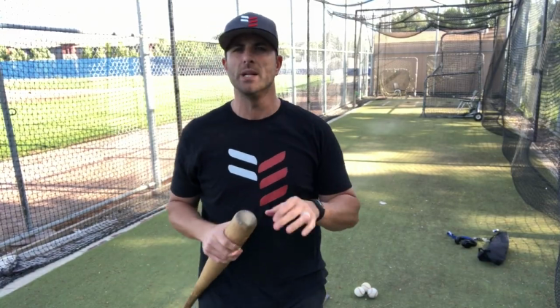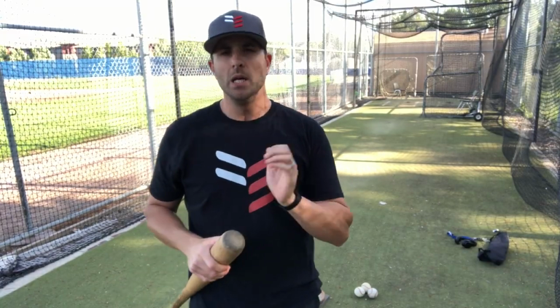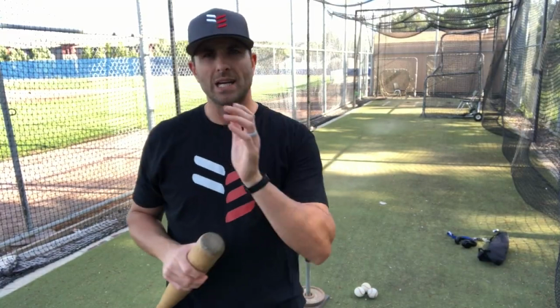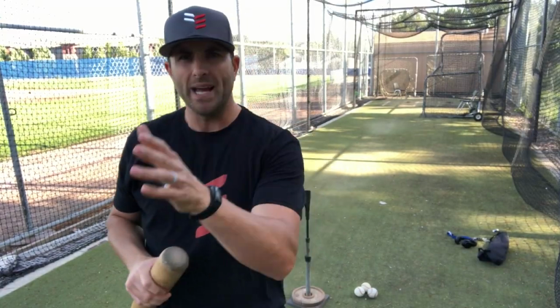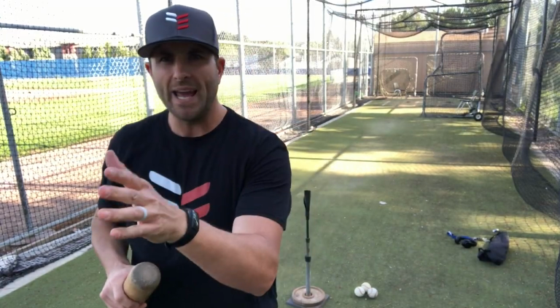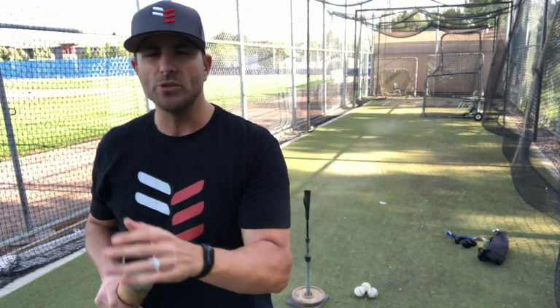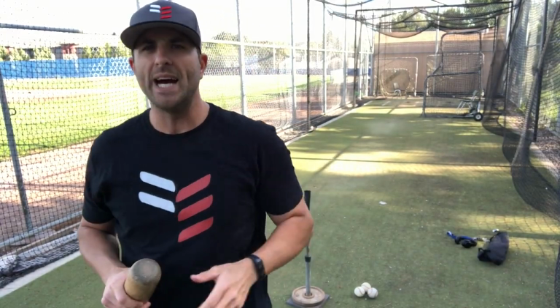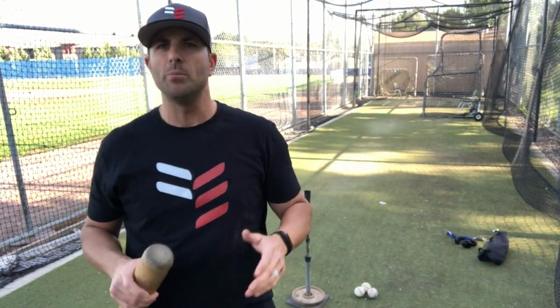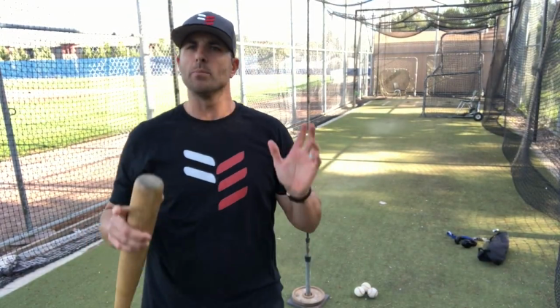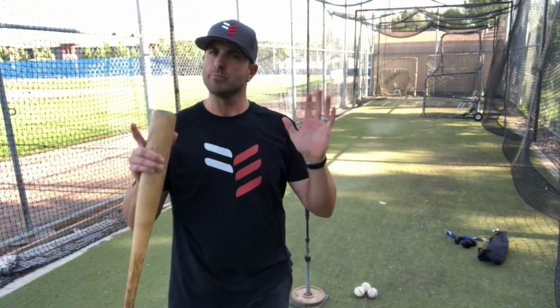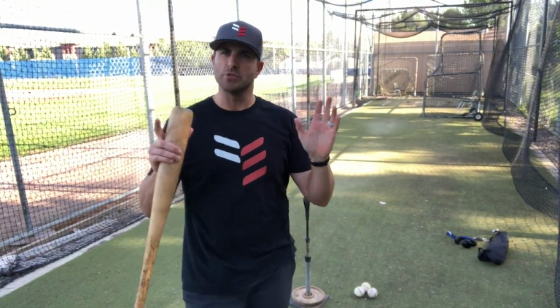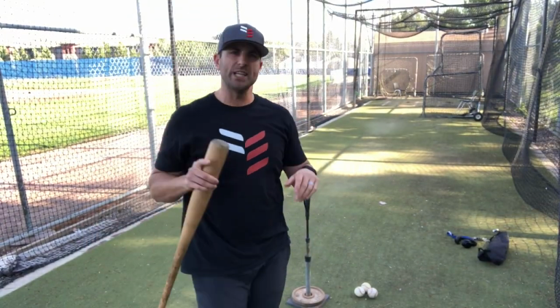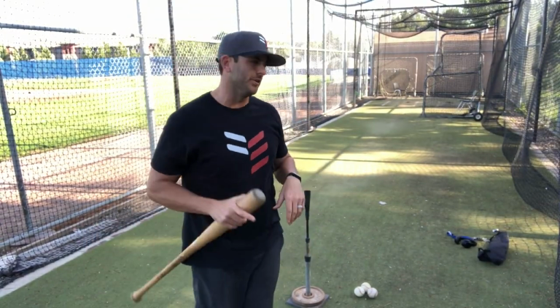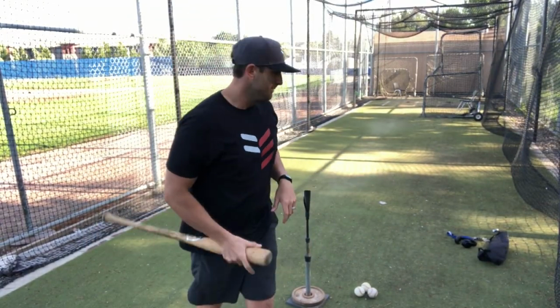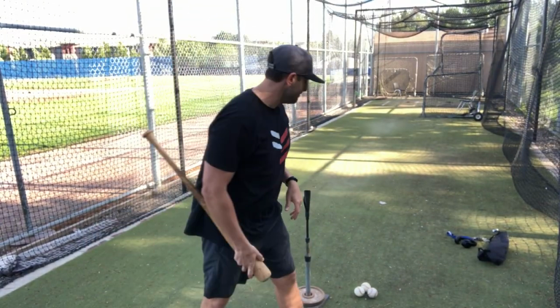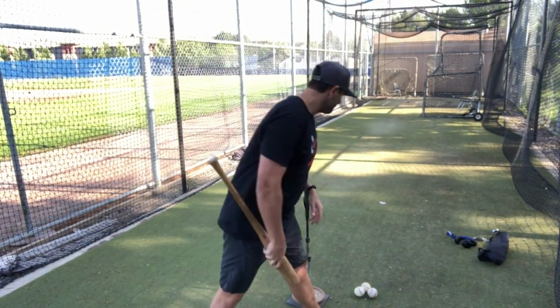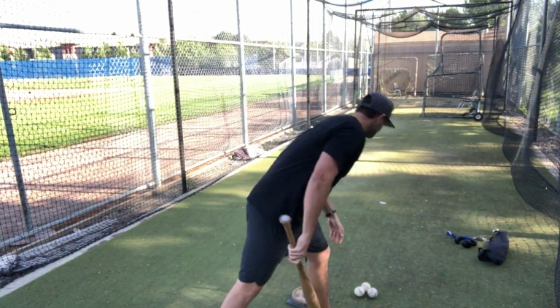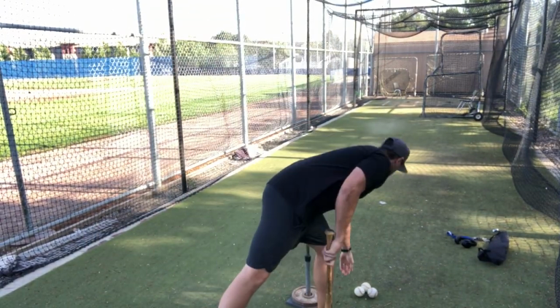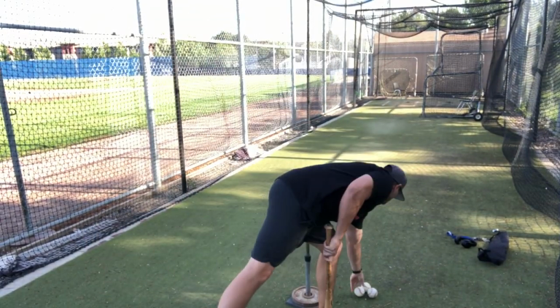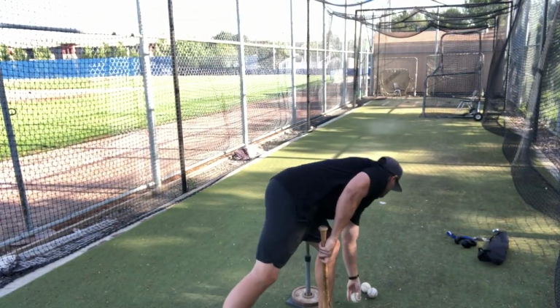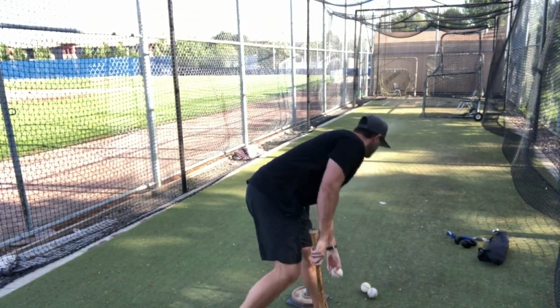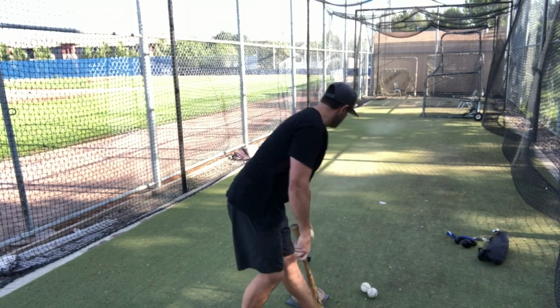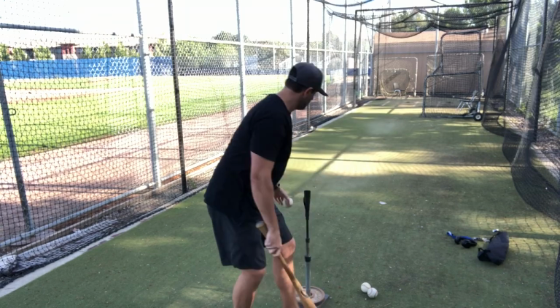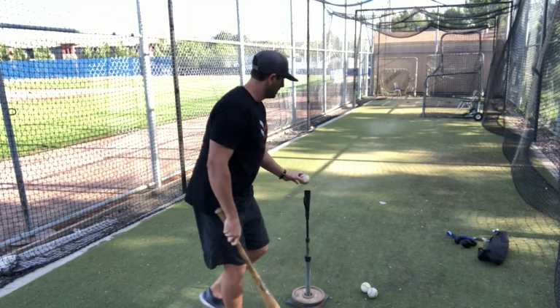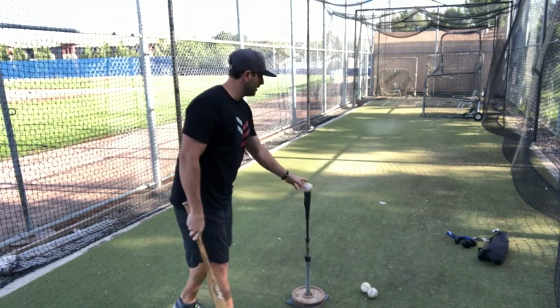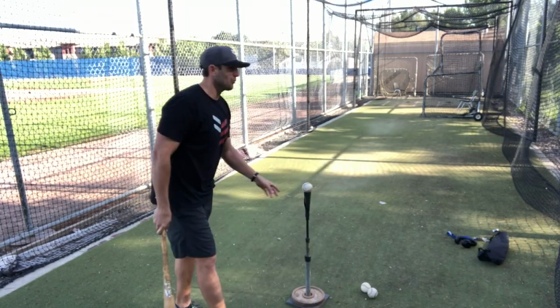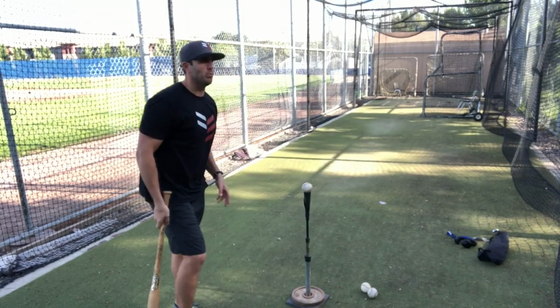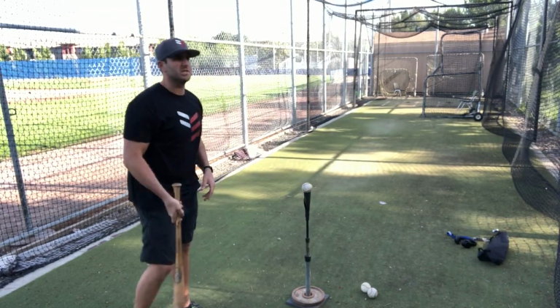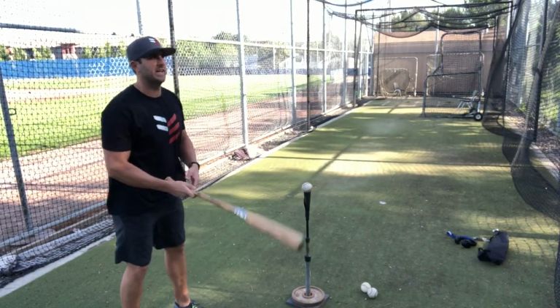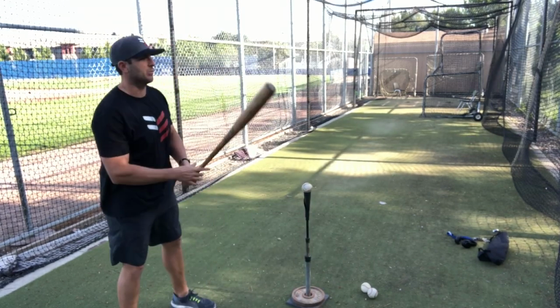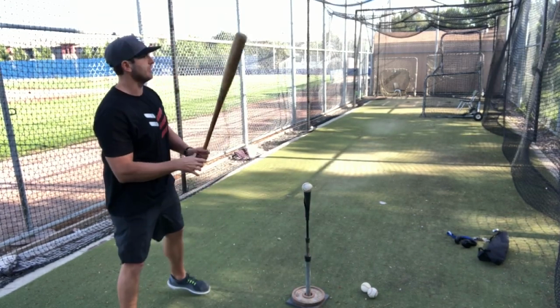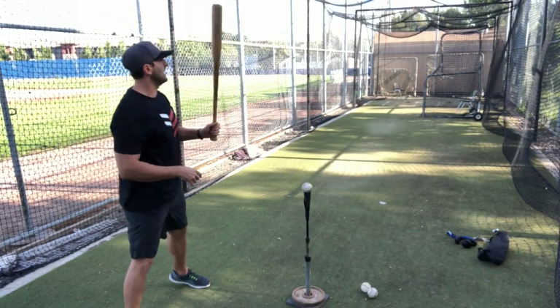This is just a simple fastball down the middle, nothing fancy, belt high. Same result — just missed, got under it a little bit. I got my angle down but I'm just getting under it. Three more, see if I can get three for five.